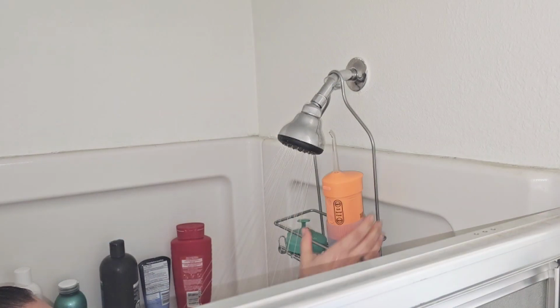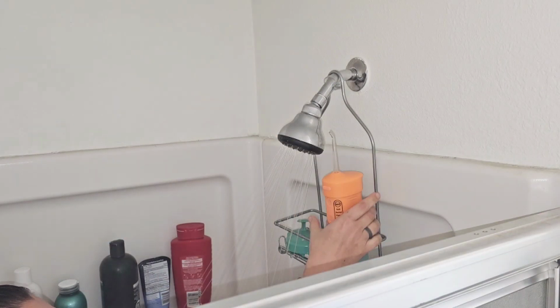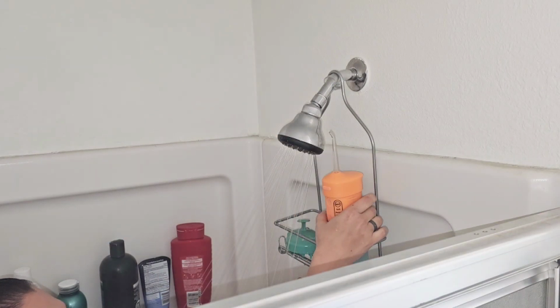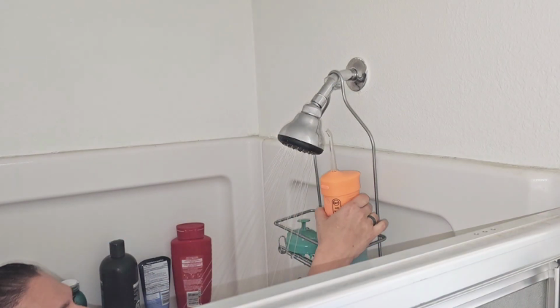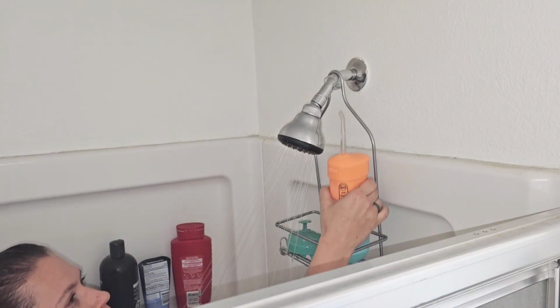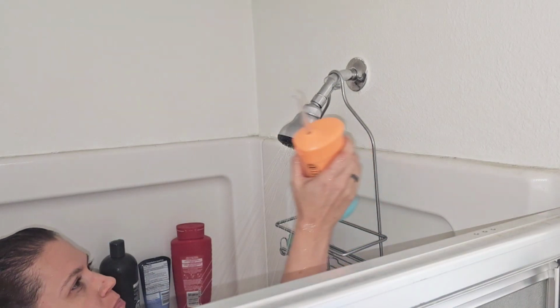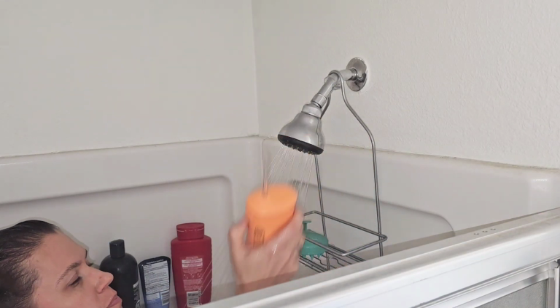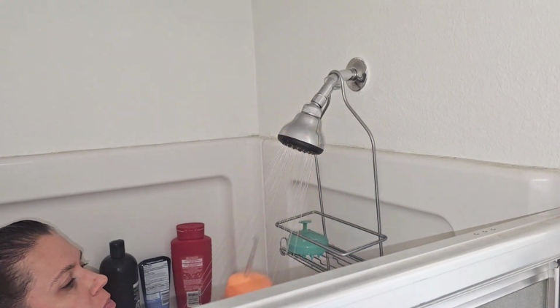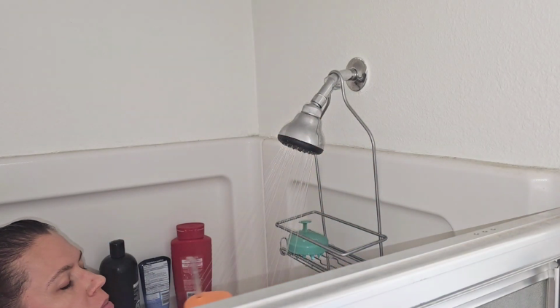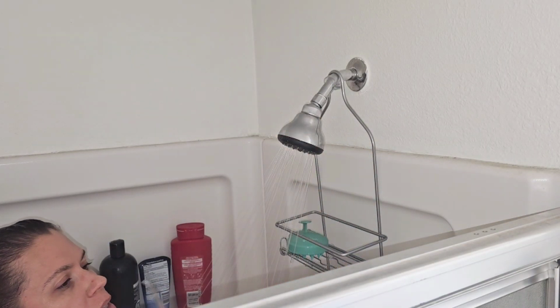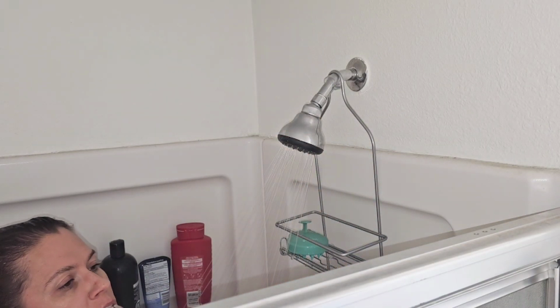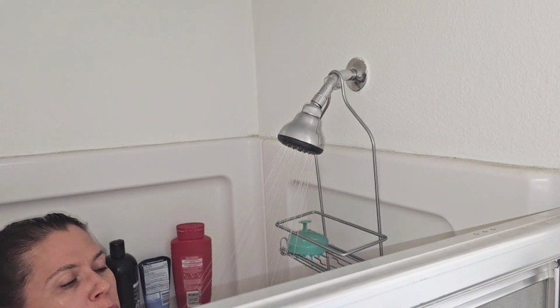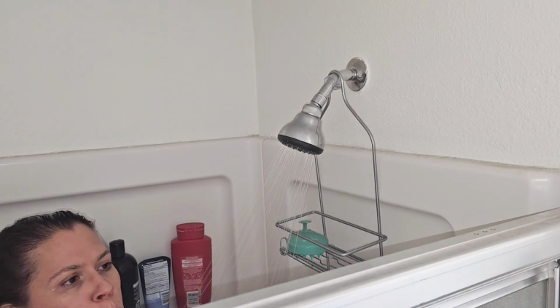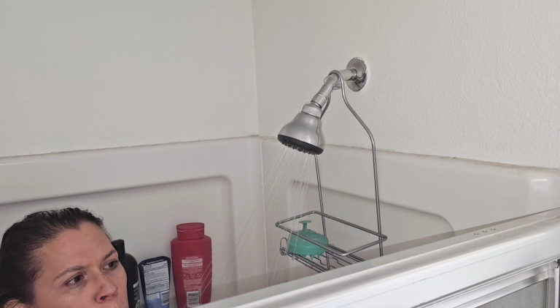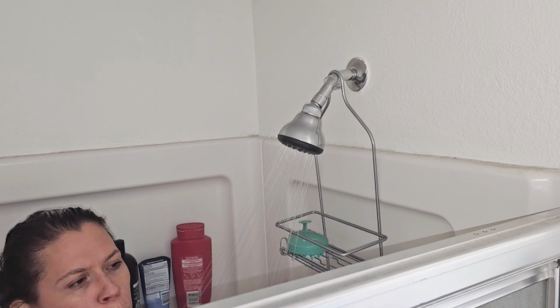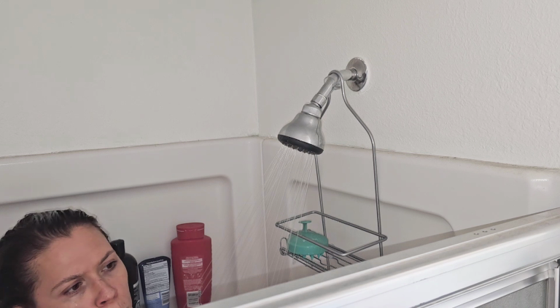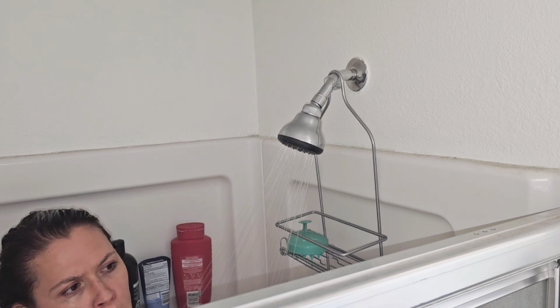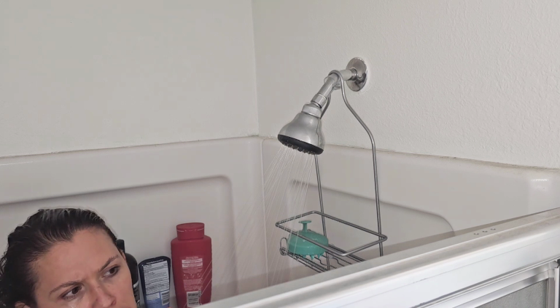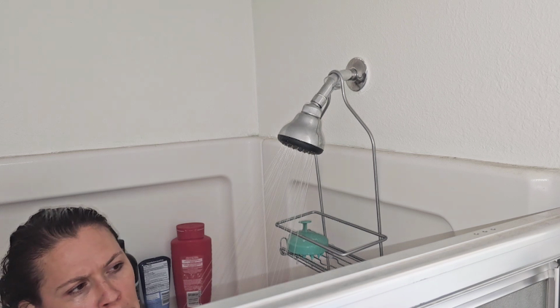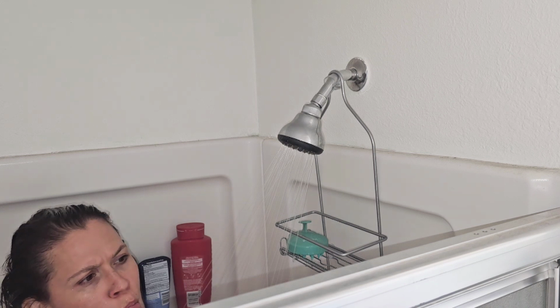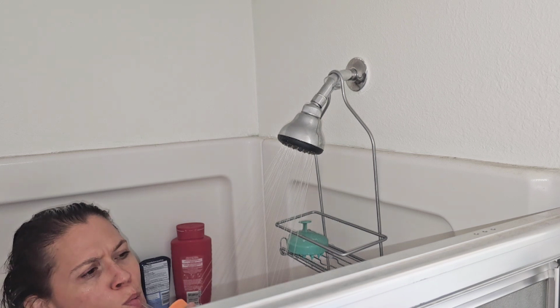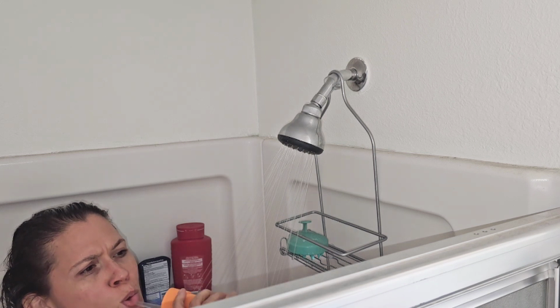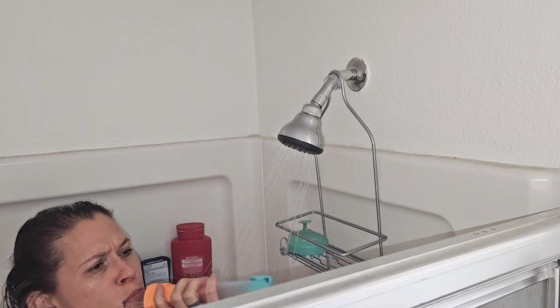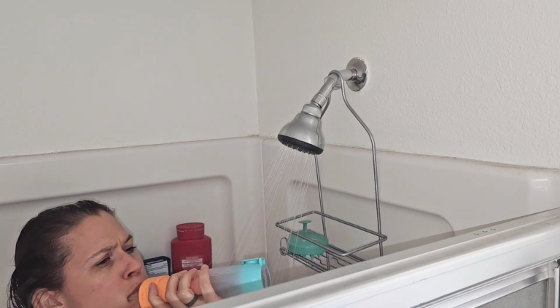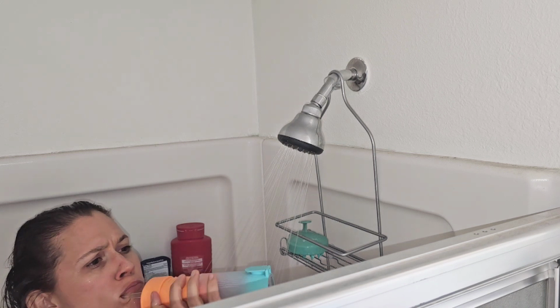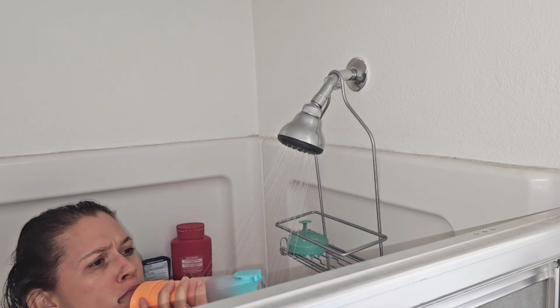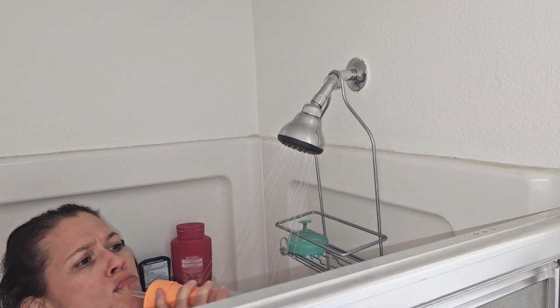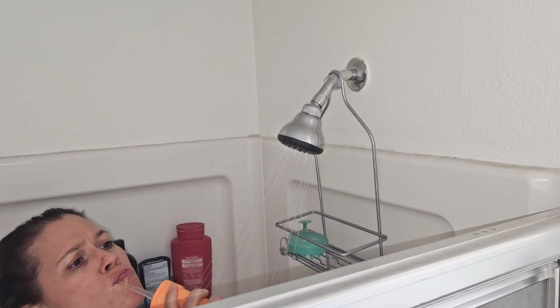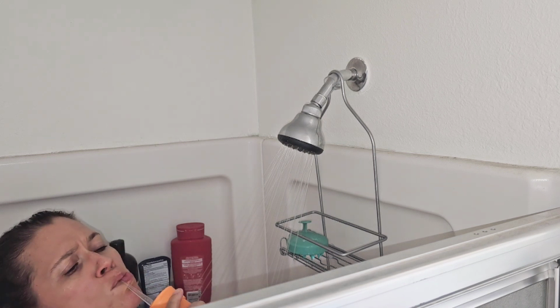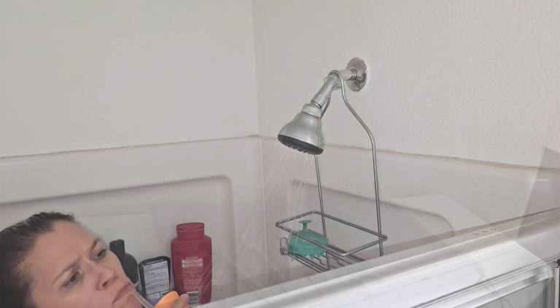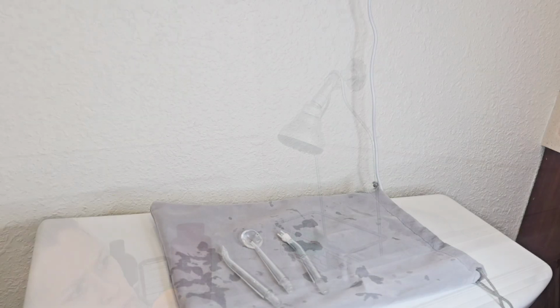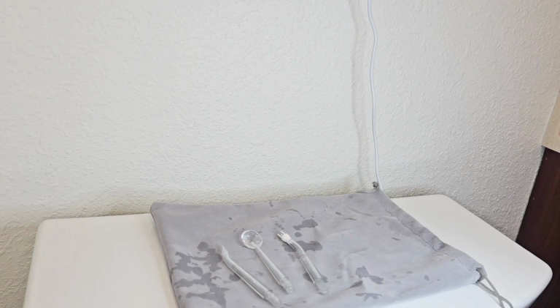Because it is IPX protected, you can use it in the shower, which is great because it makes less mess when you're already in a wet environment.